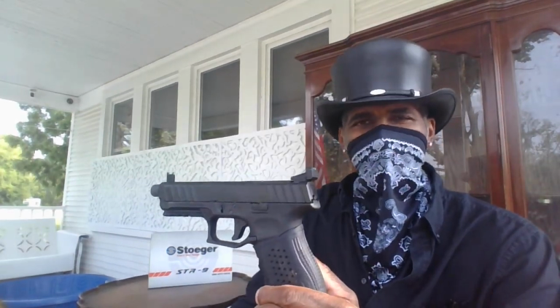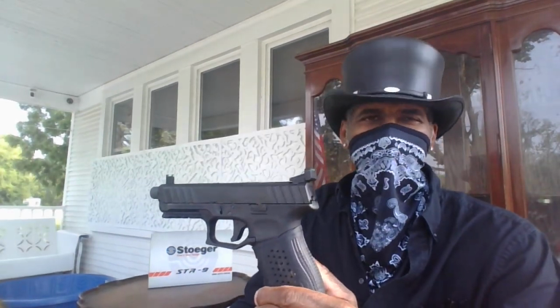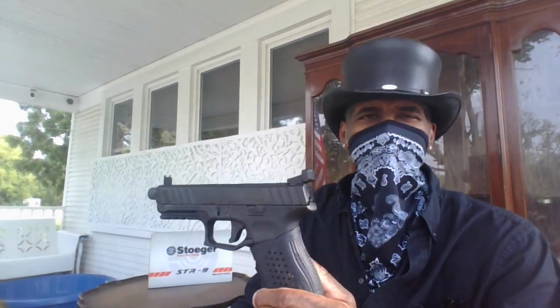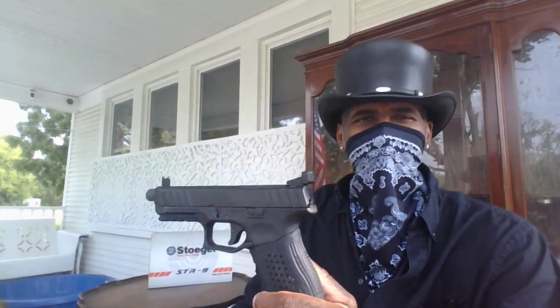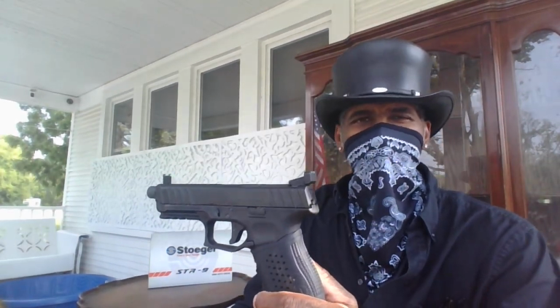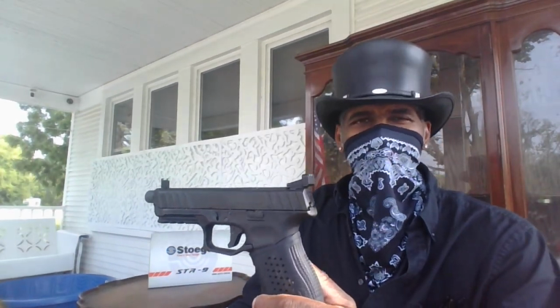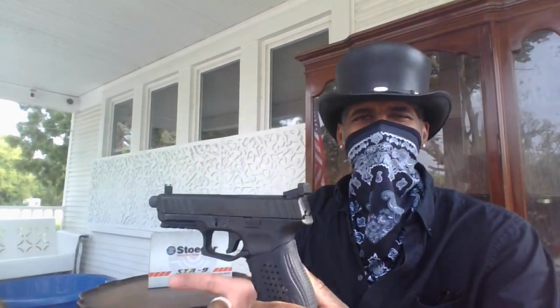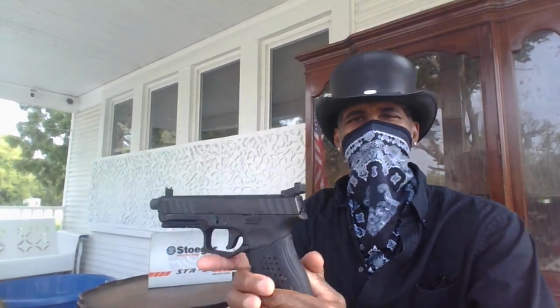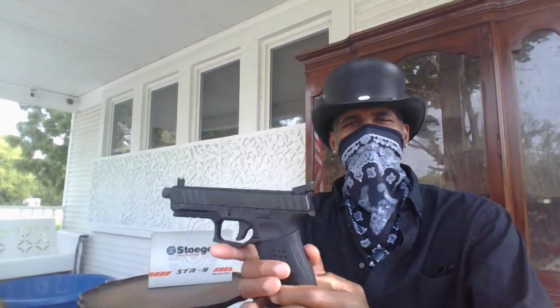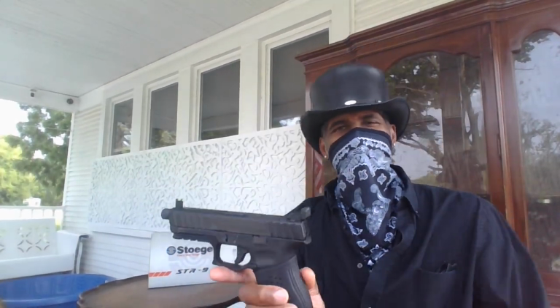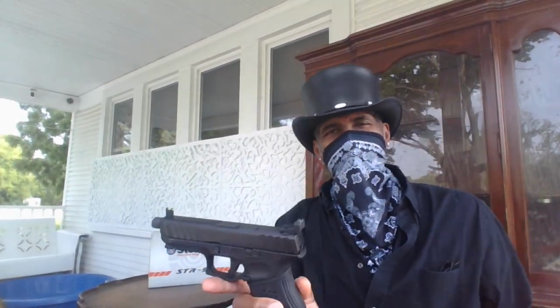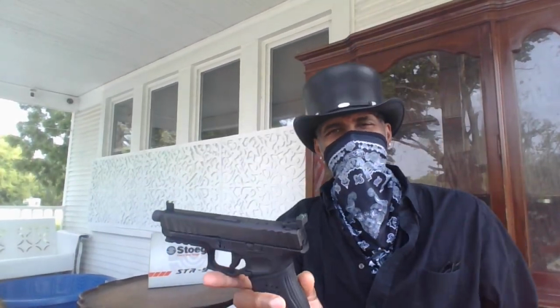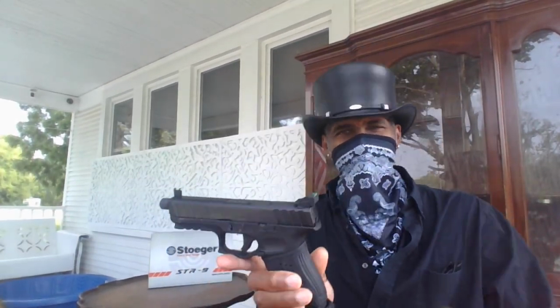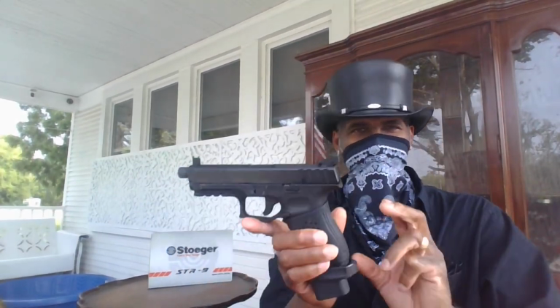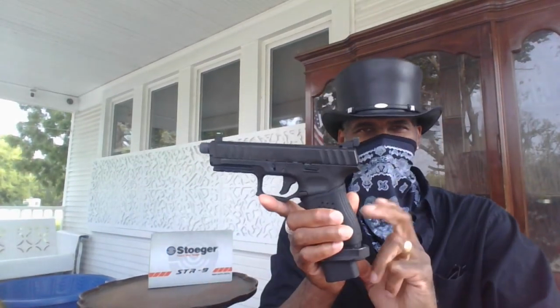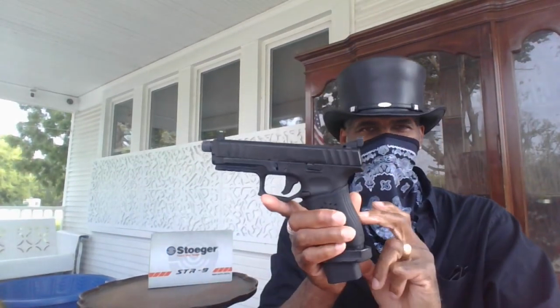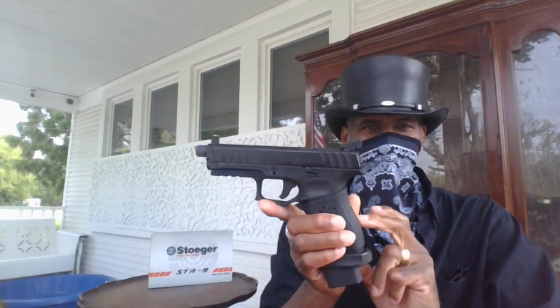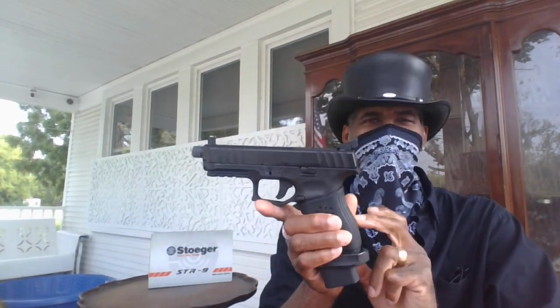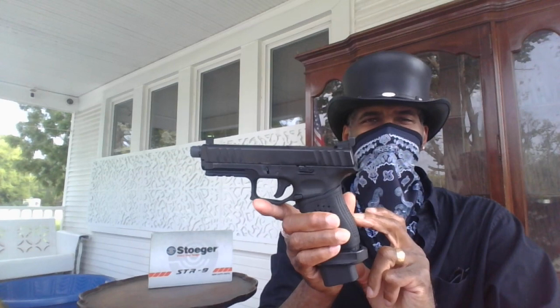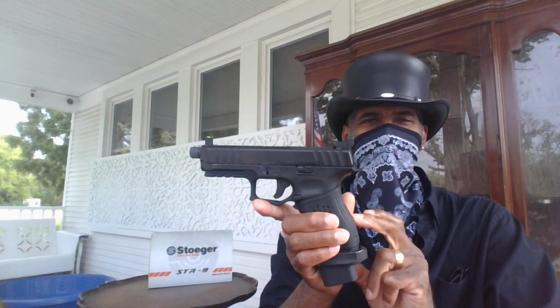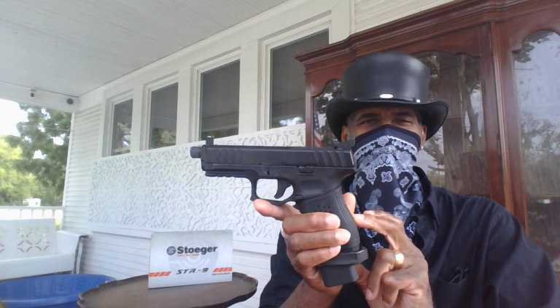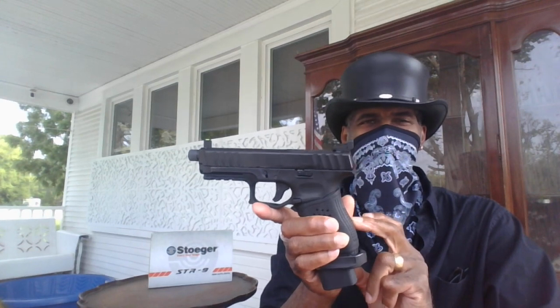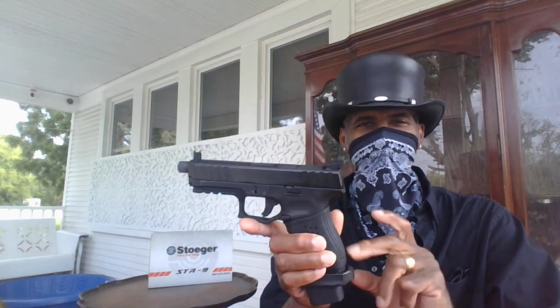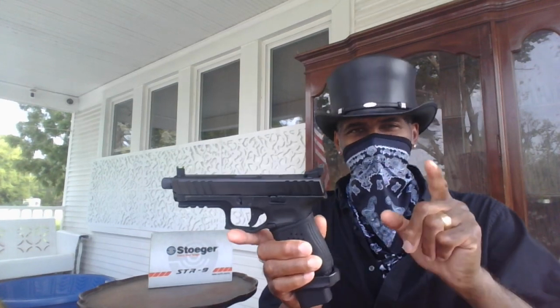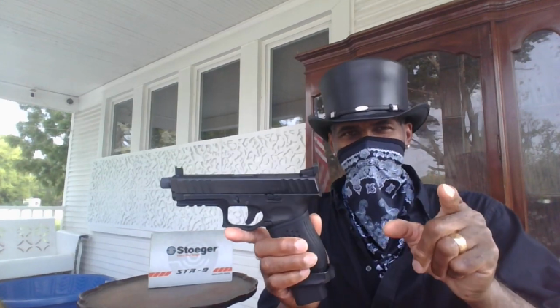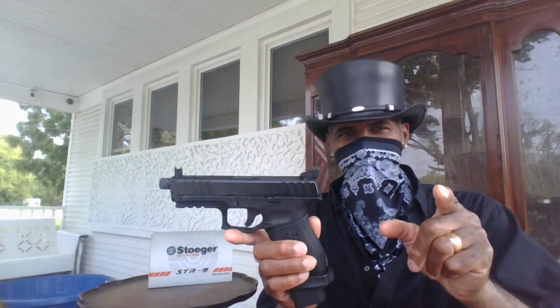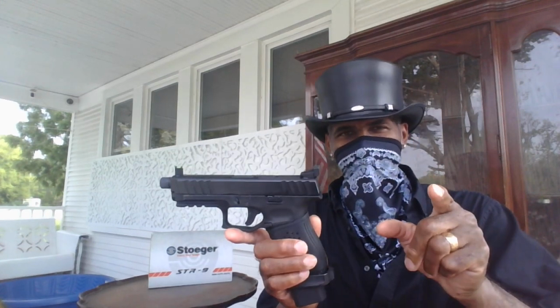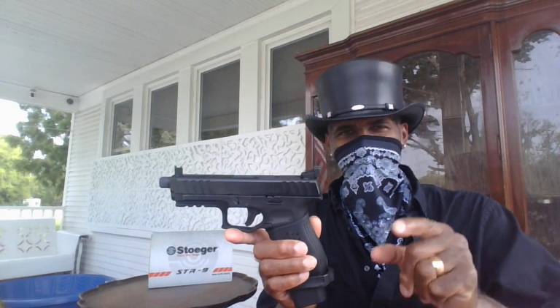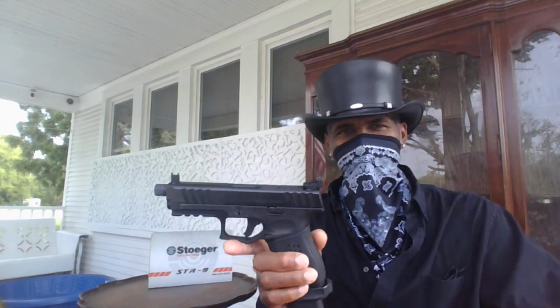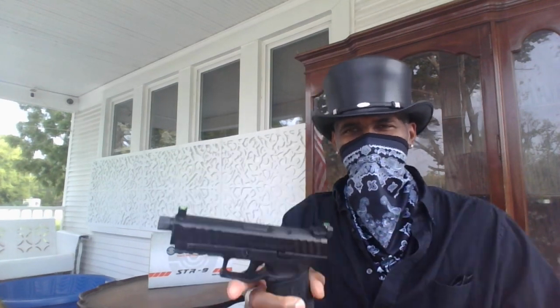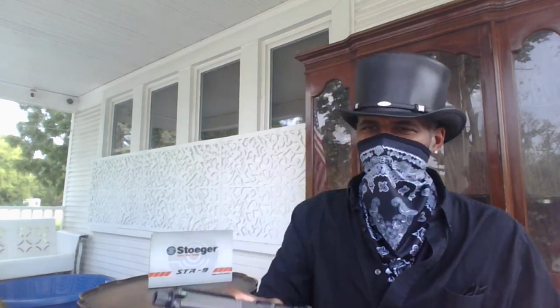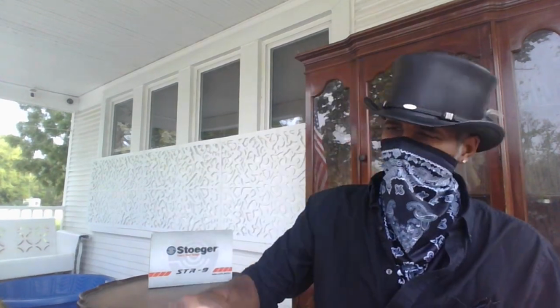What's up, YouTube? This is Red Zone 101. What have I got here? We're going to get to that in just a moment.